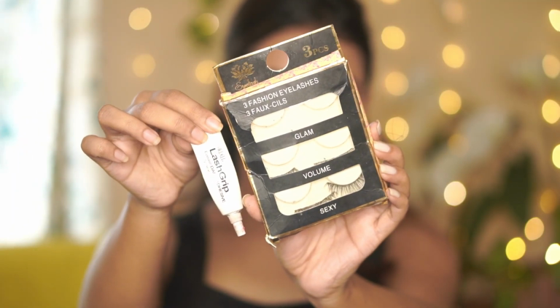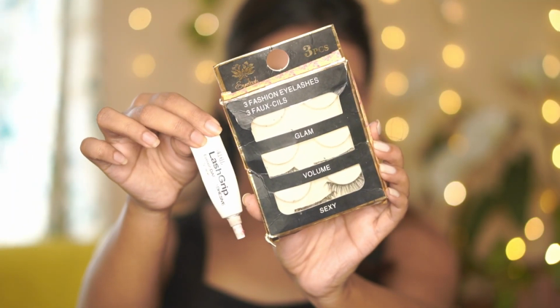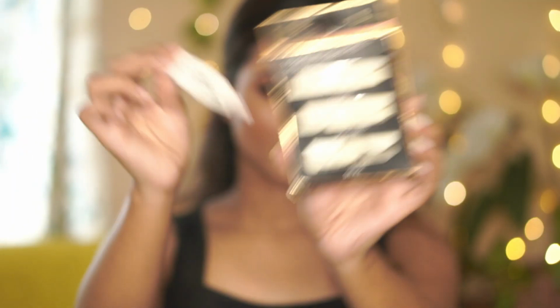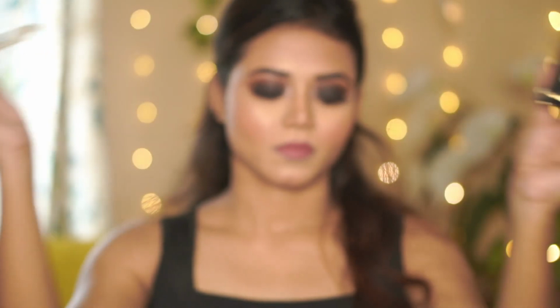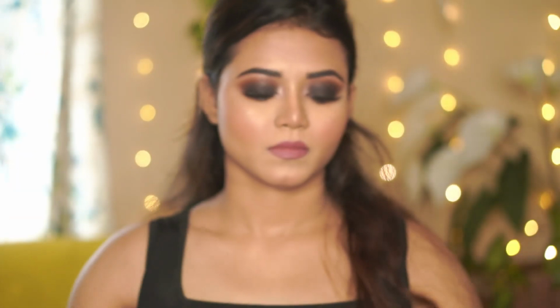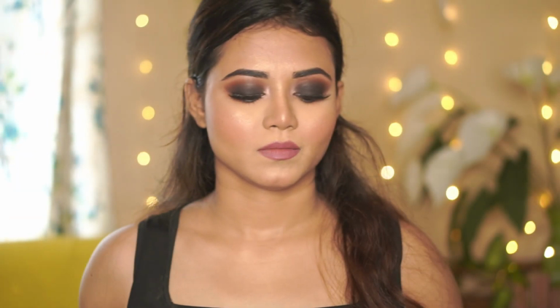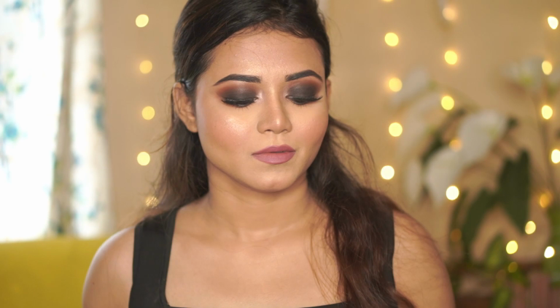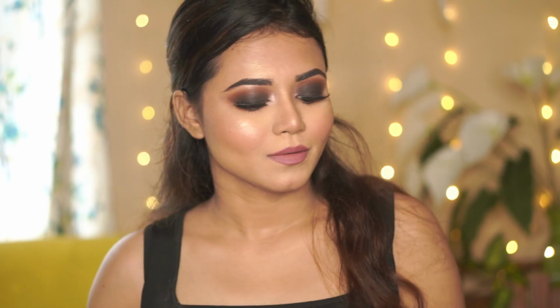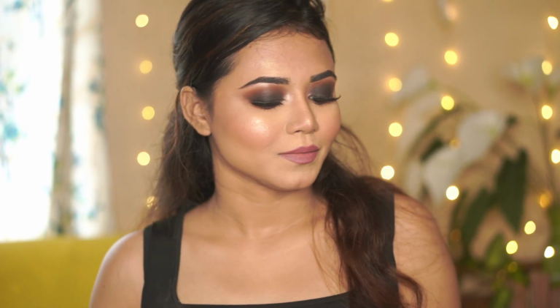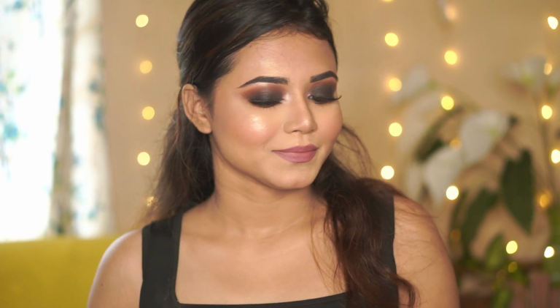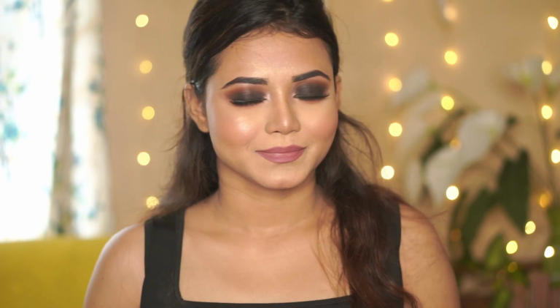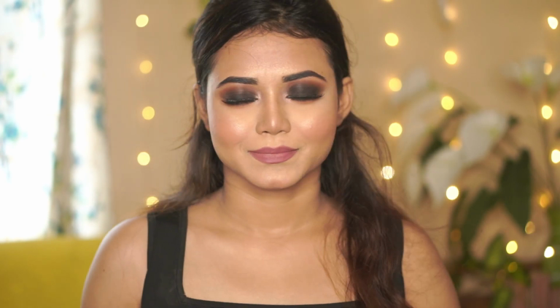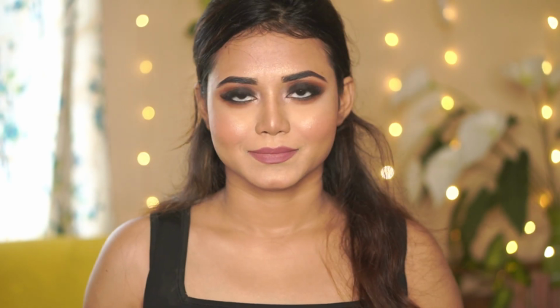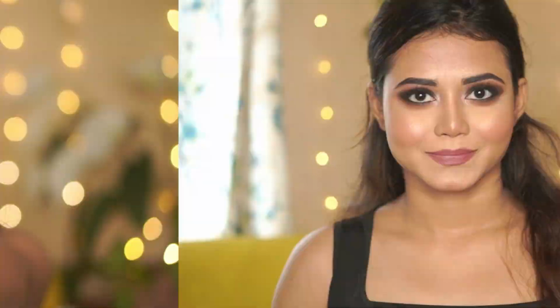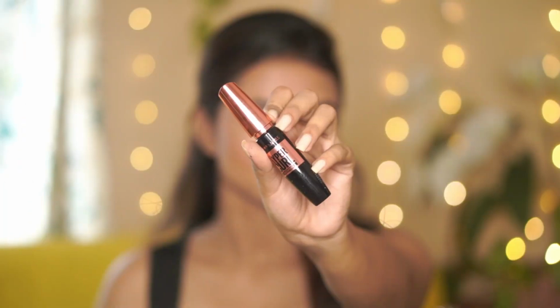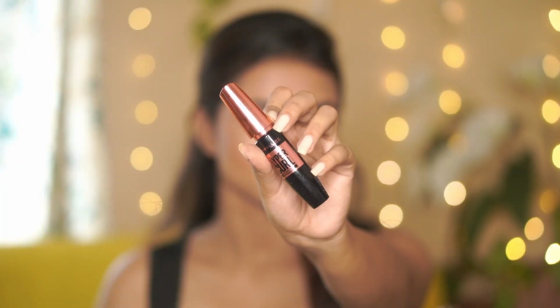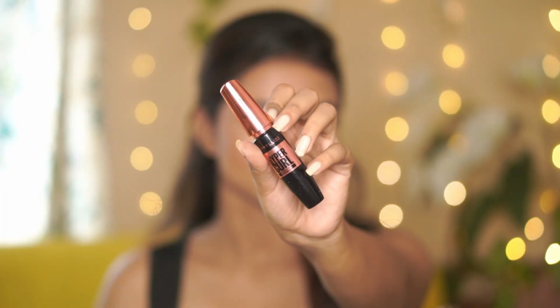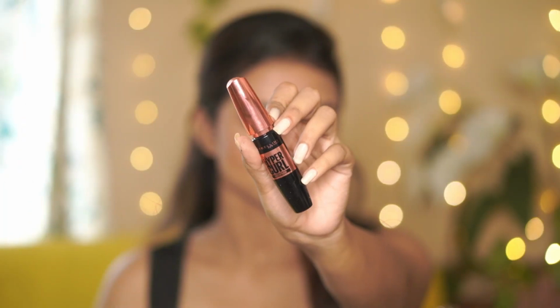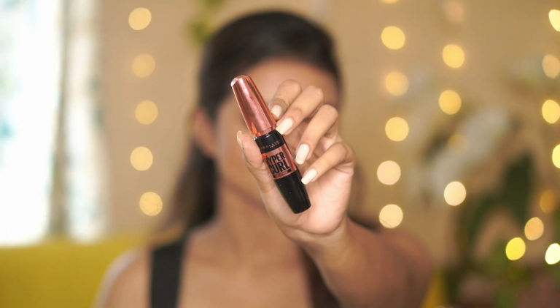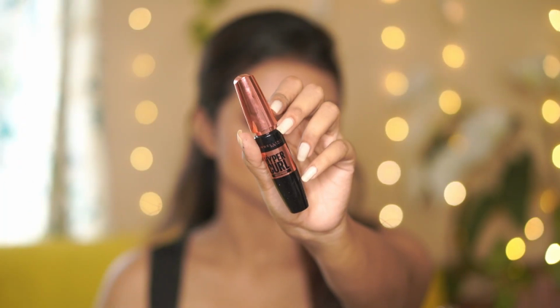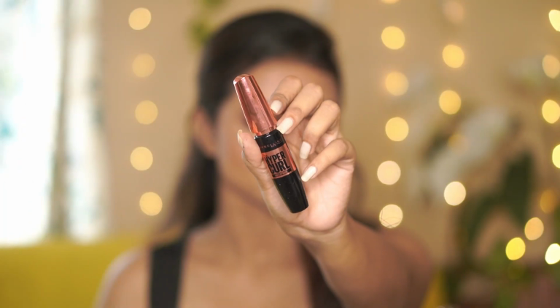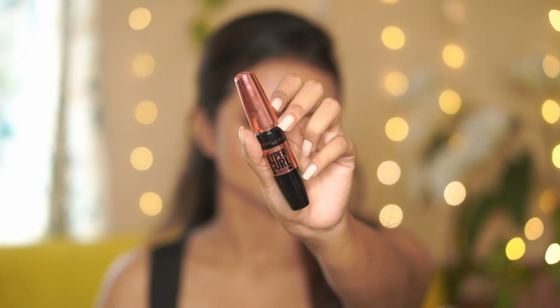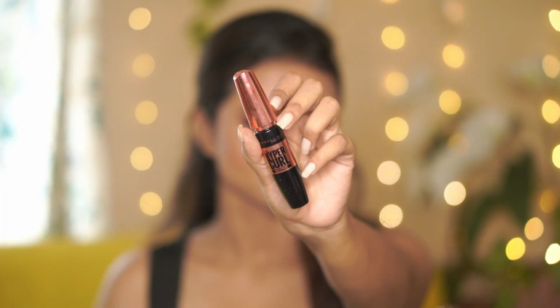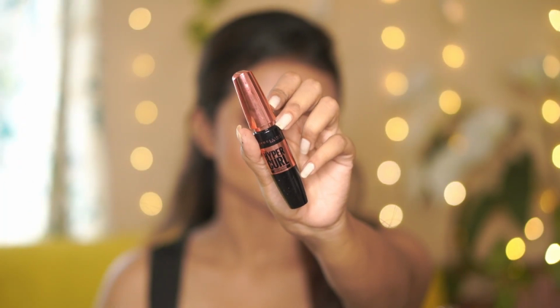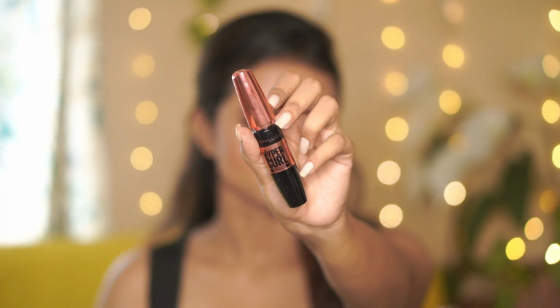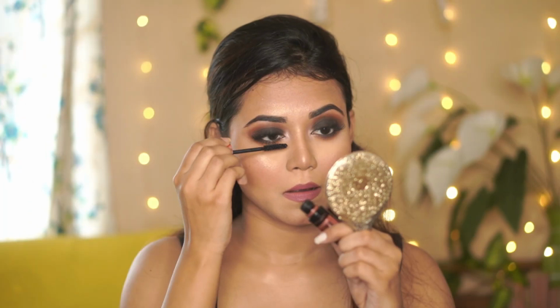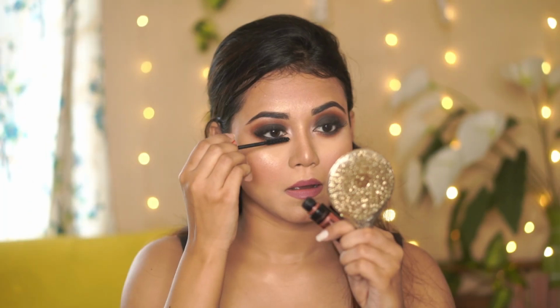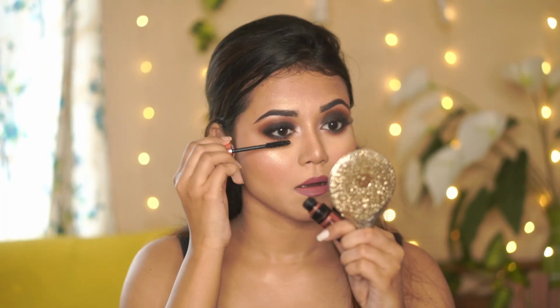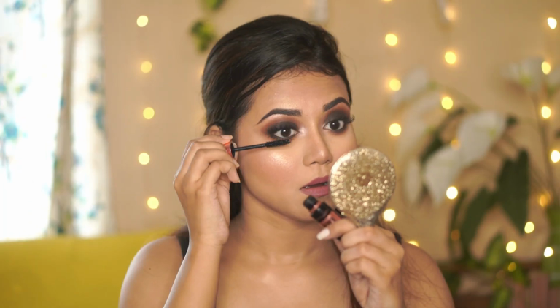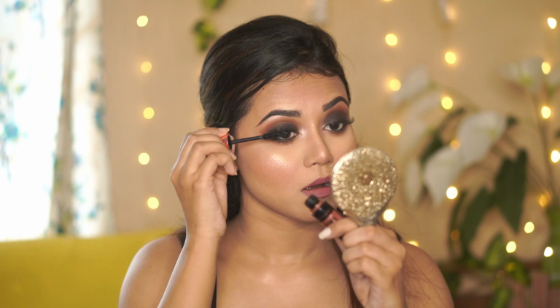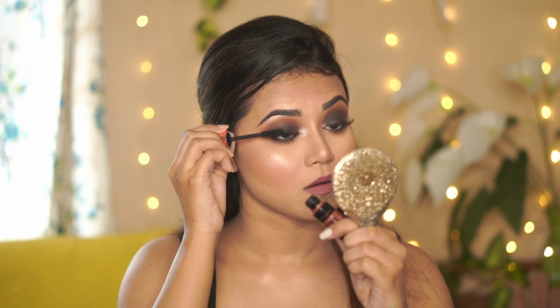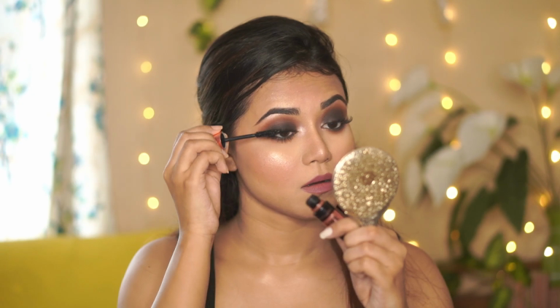Next I applied falsies — I'll give you a link in the description box. After that I applied the Mega Blink Hyper Curl mascara.